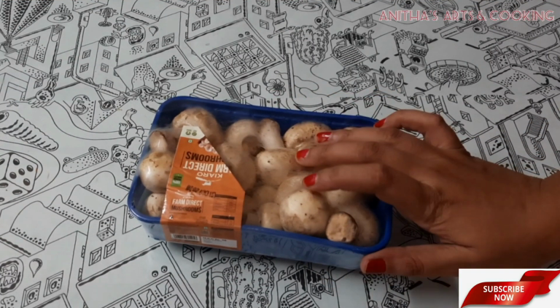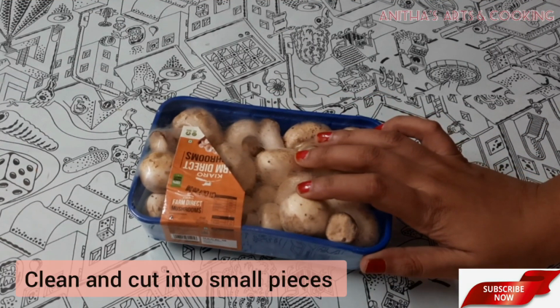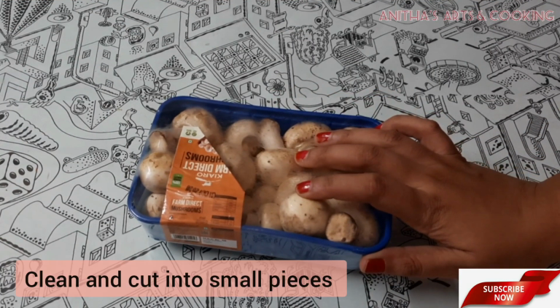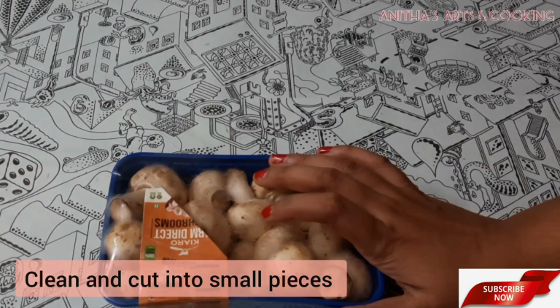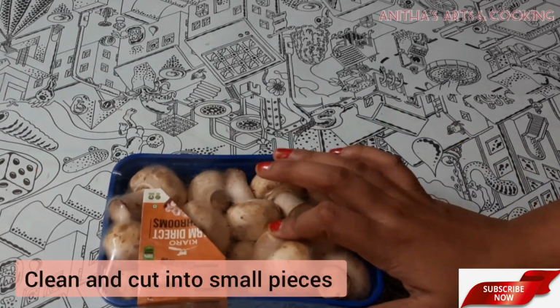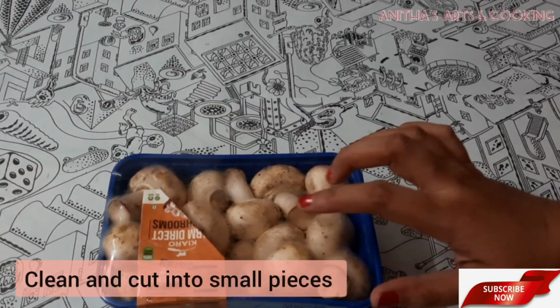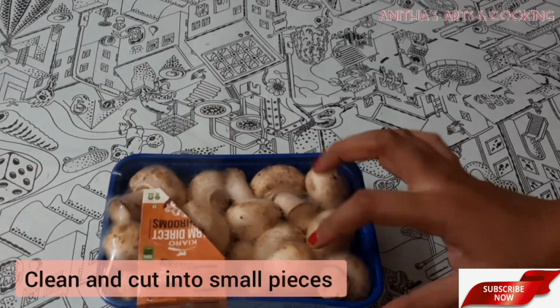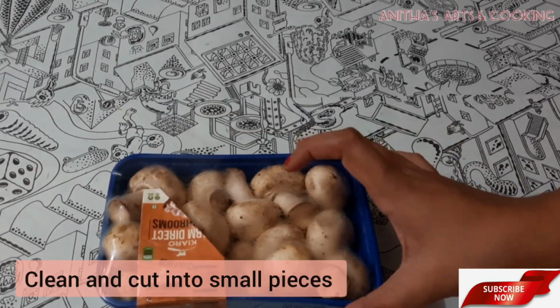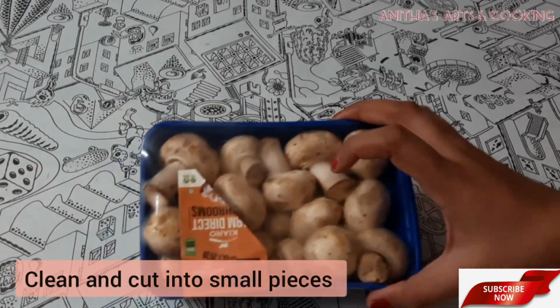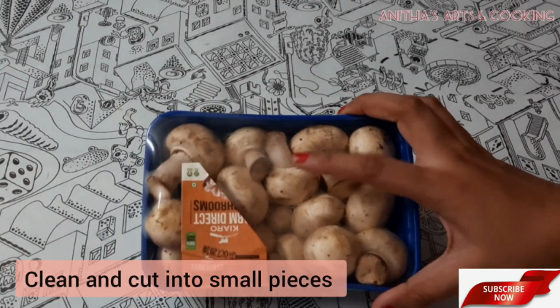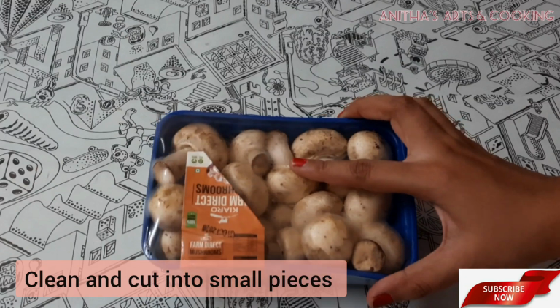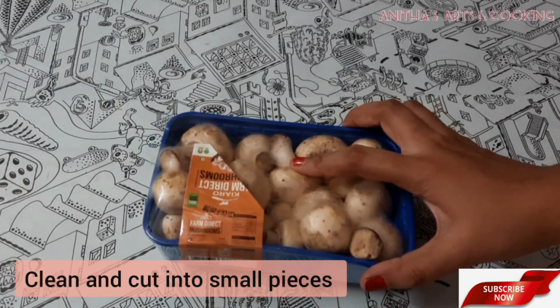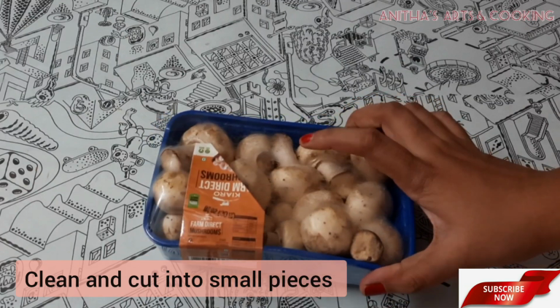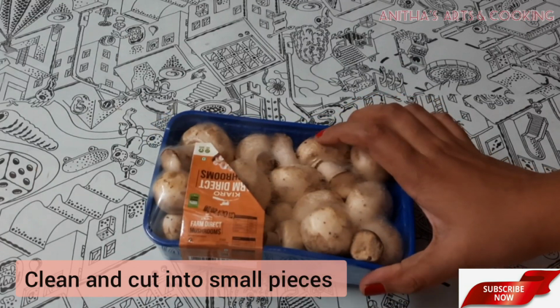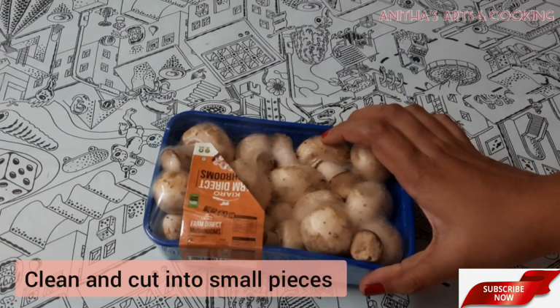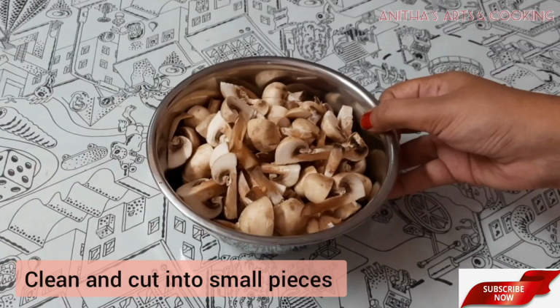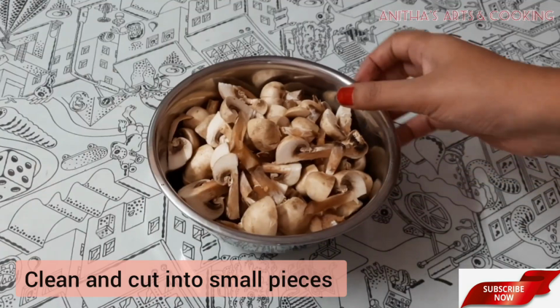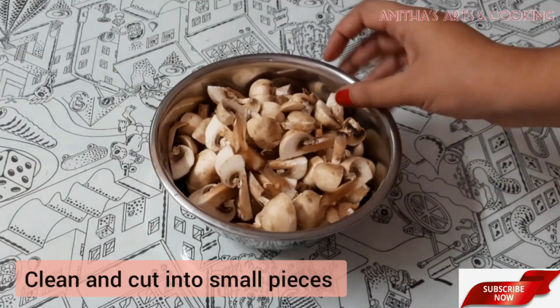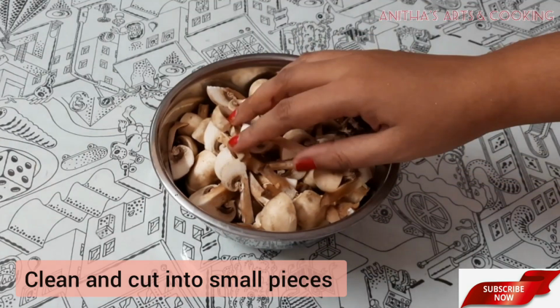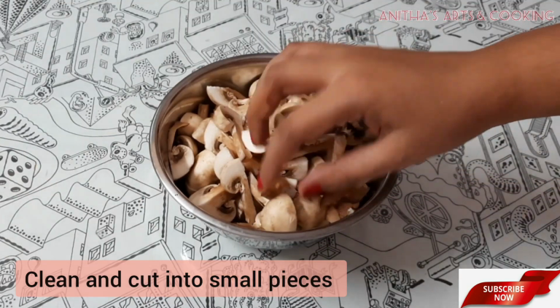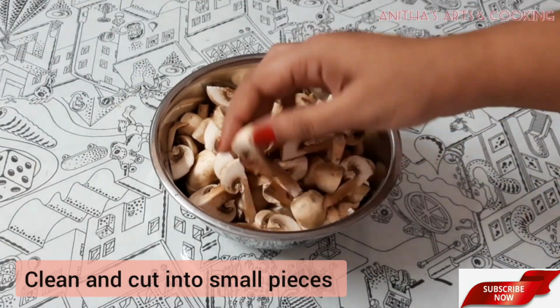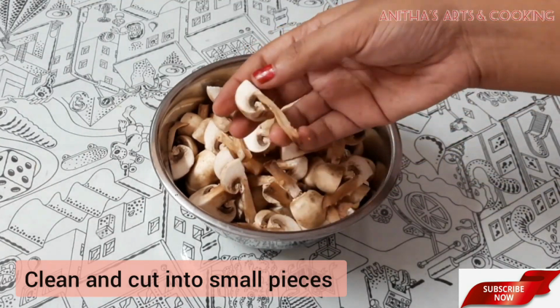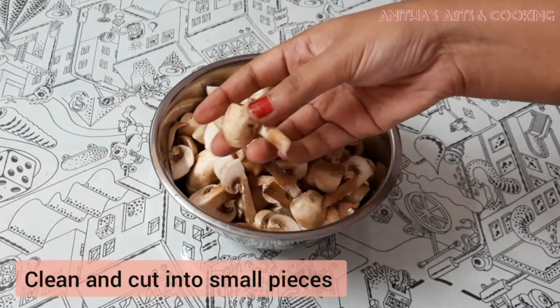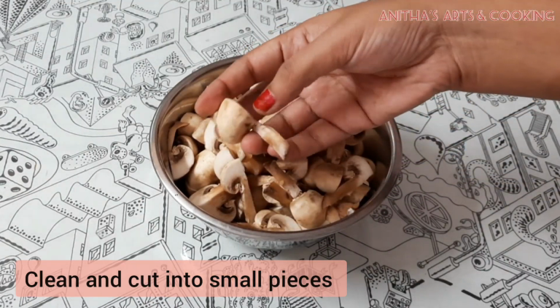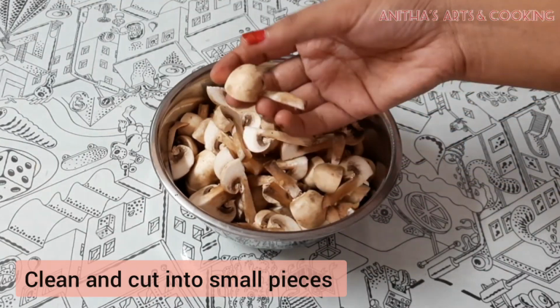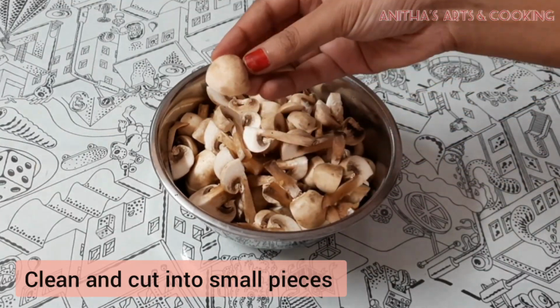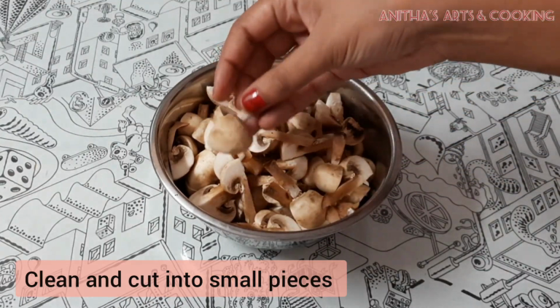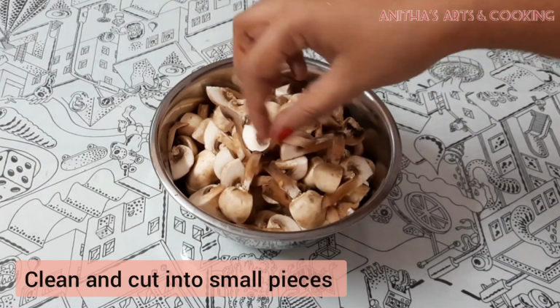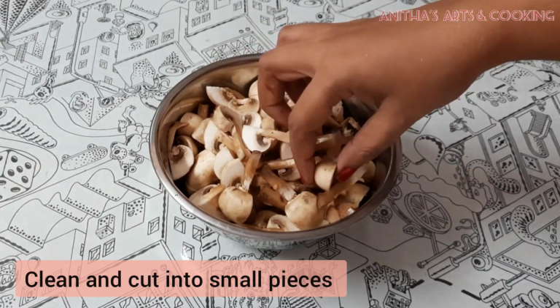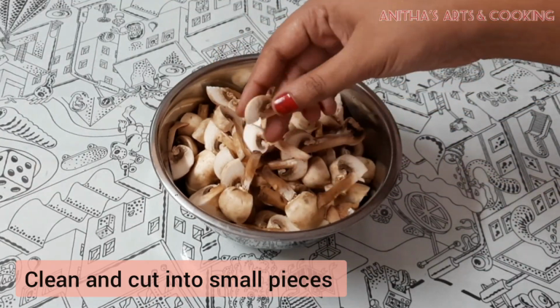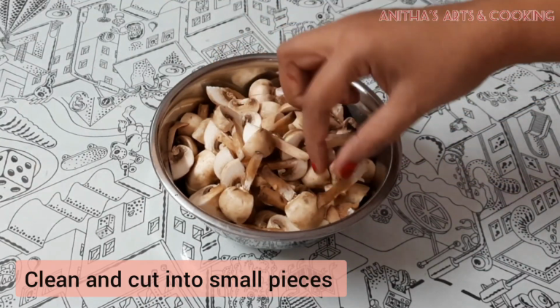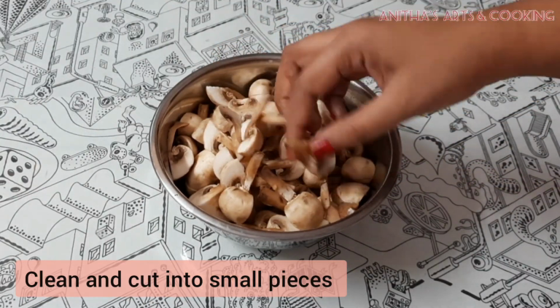First, I will clean all the mushrooms thoroughly and cut them into big pieces.